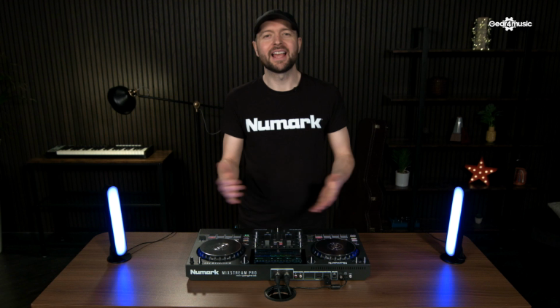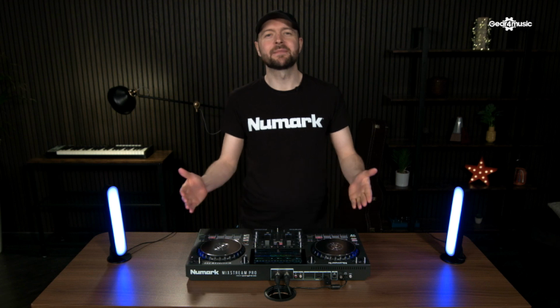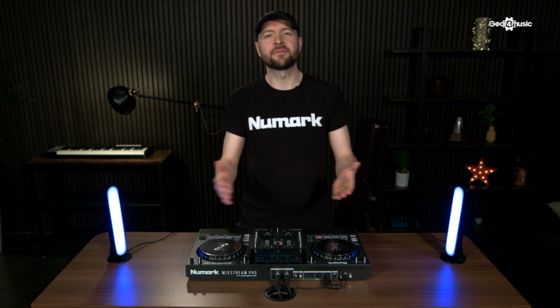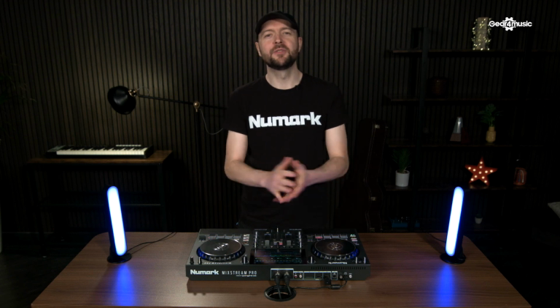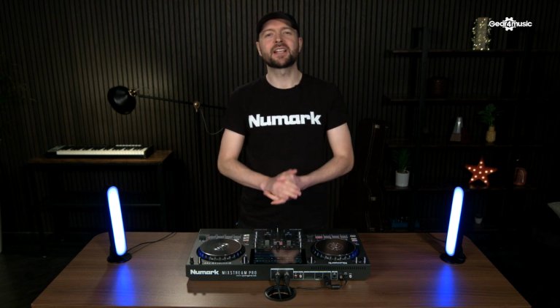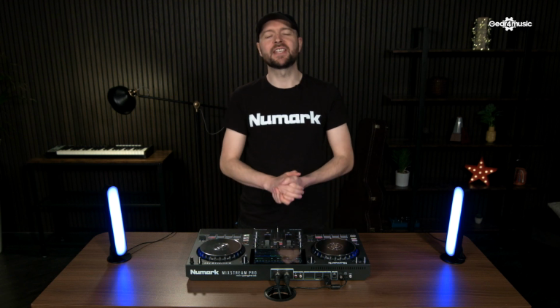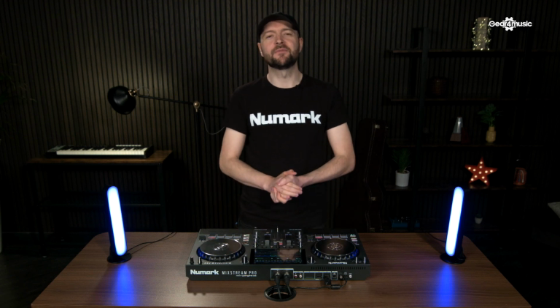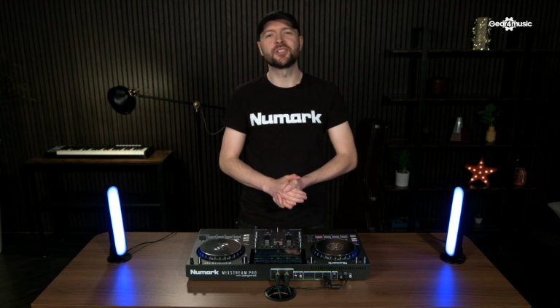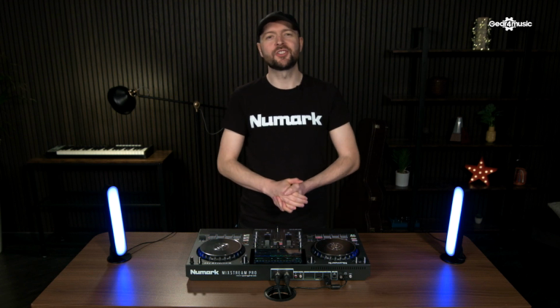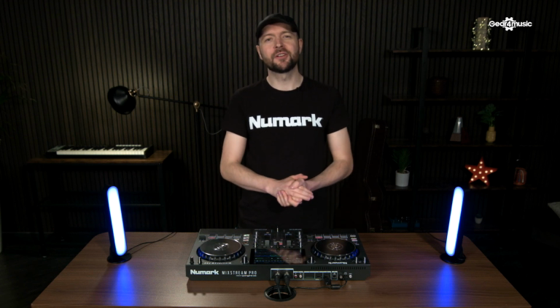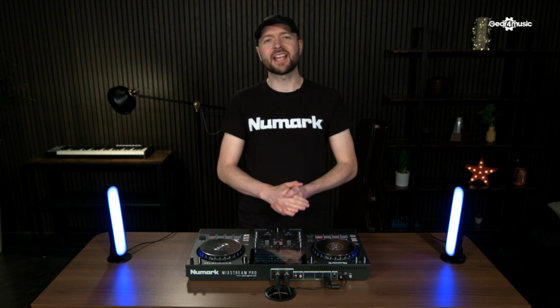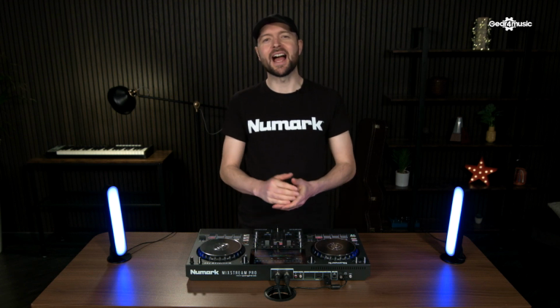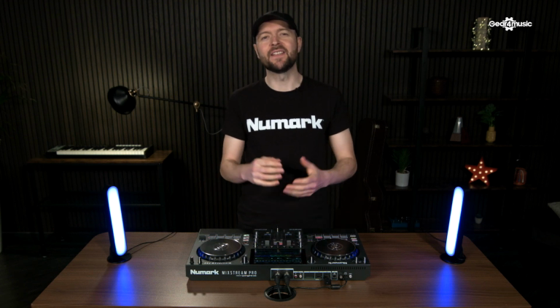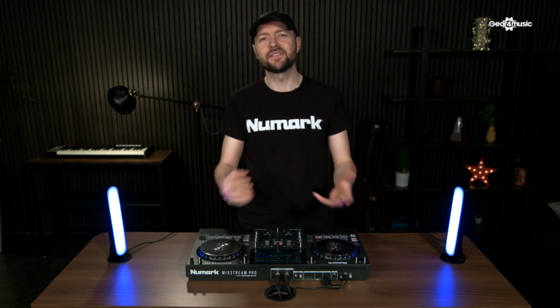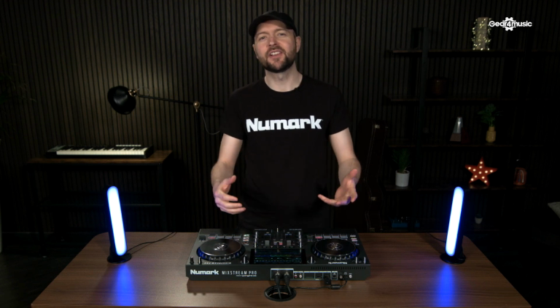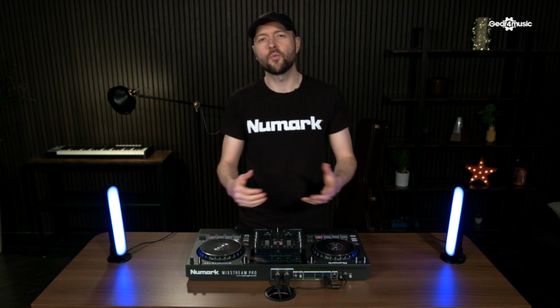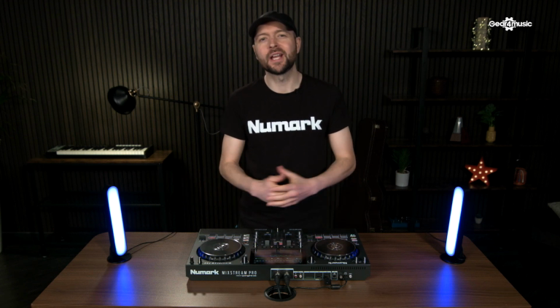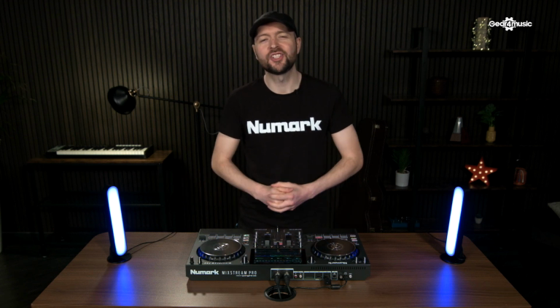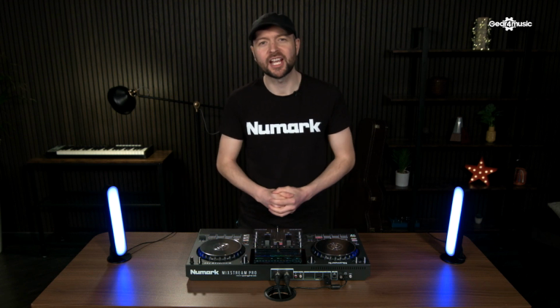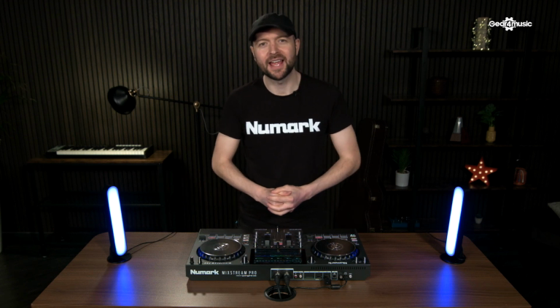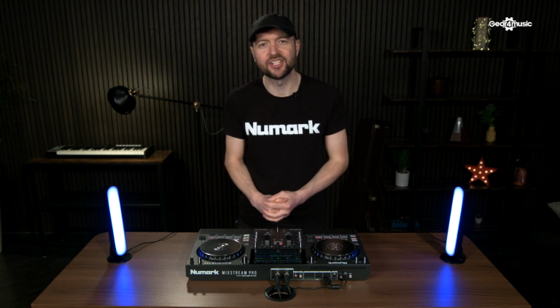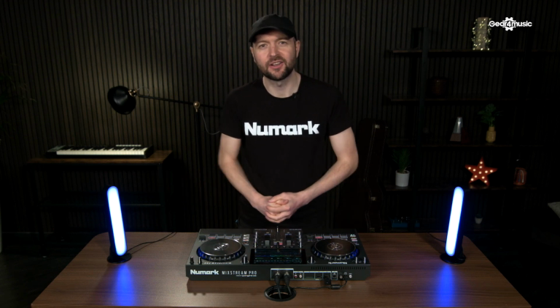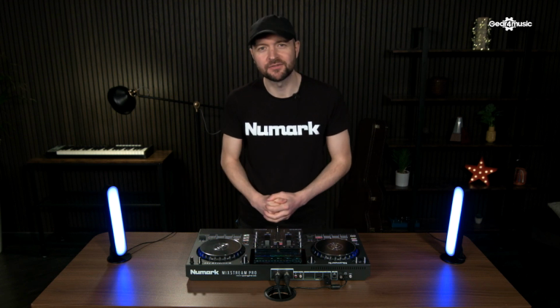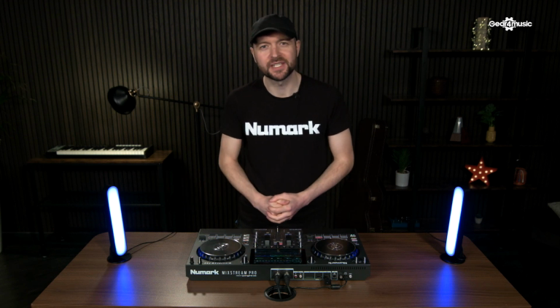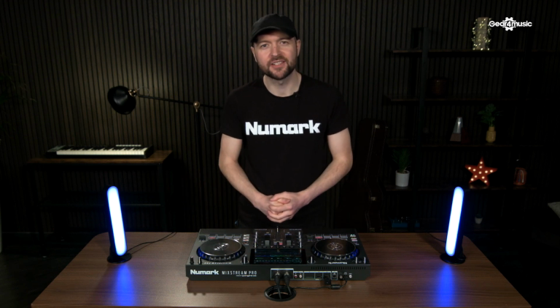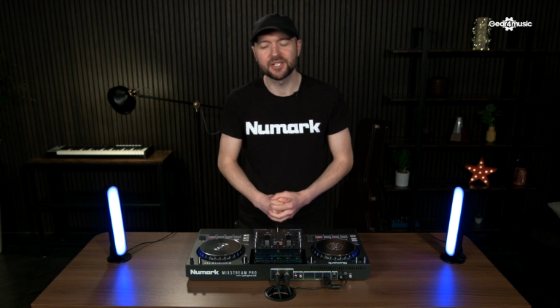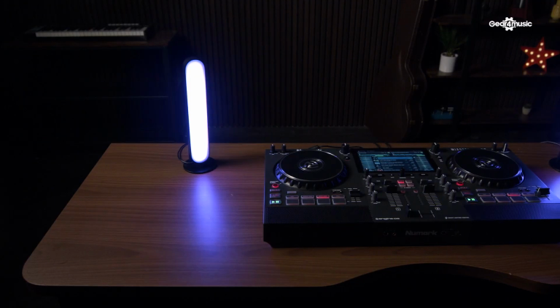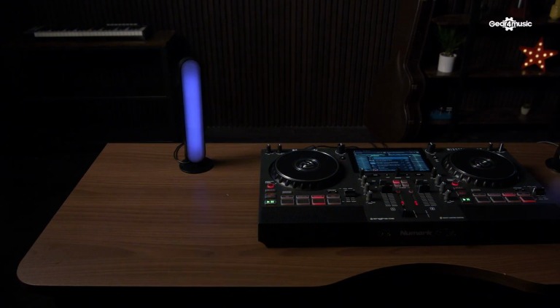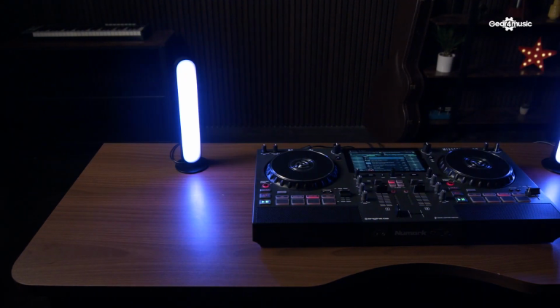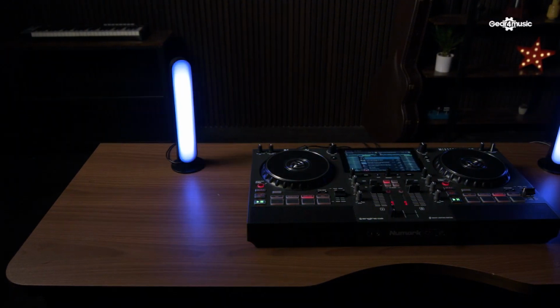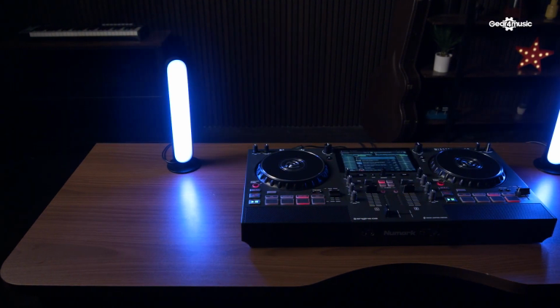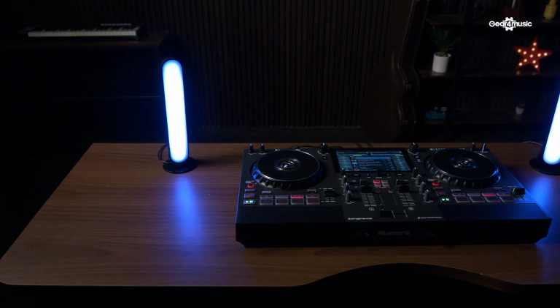Hey, this is Matt from Numark at the Gear4Music studios, and in this video we're going to check out Engine Lighting from SoundSwitch with the Mixstream Pro.